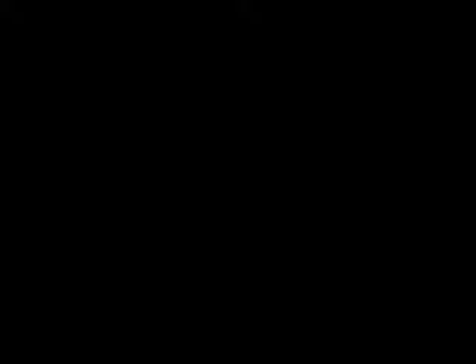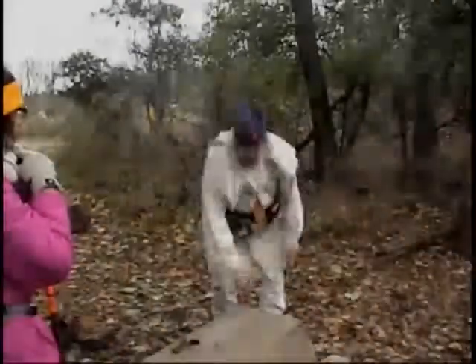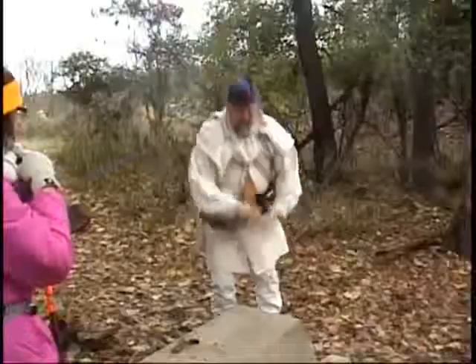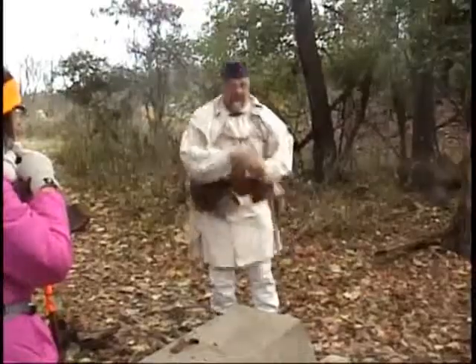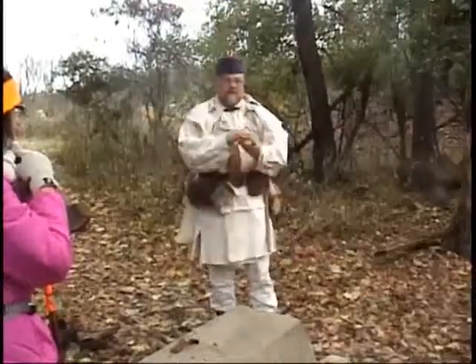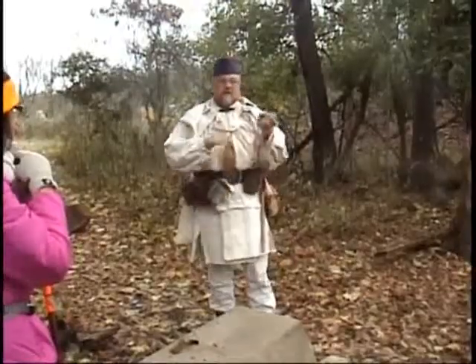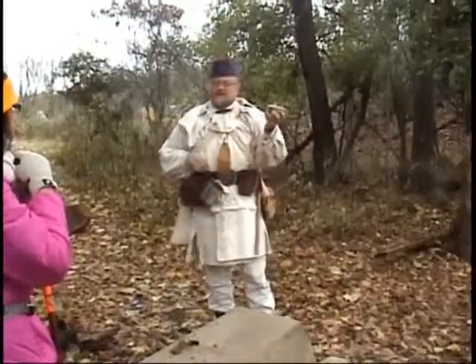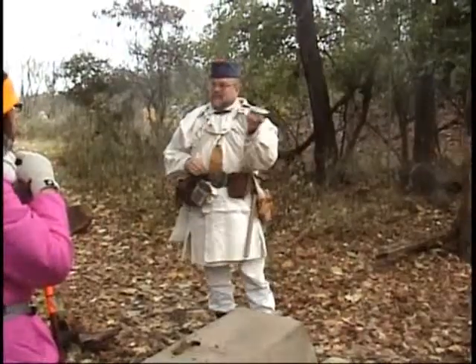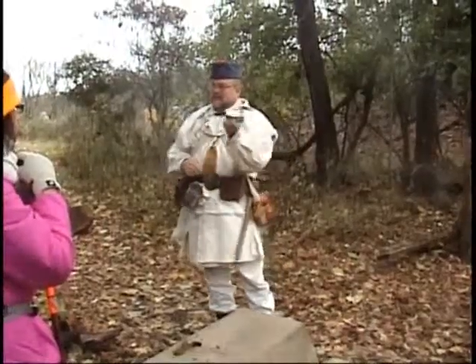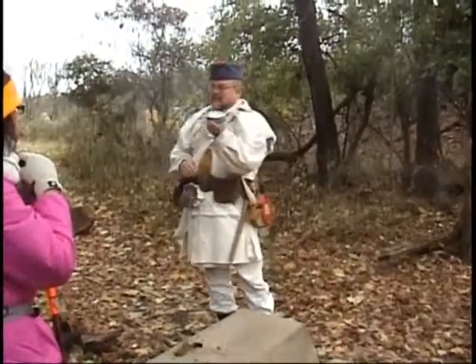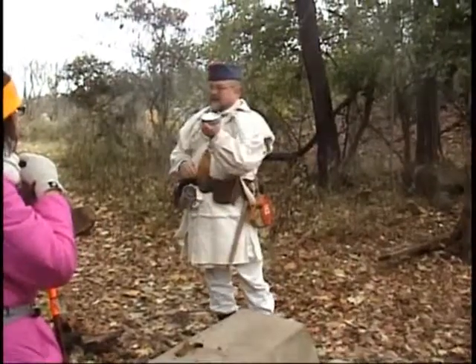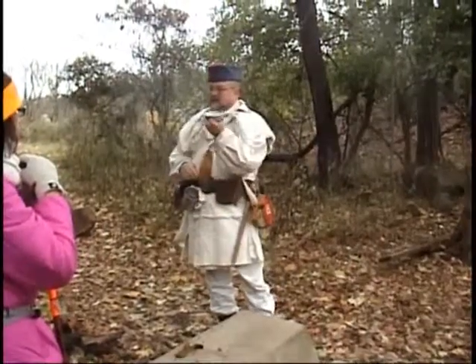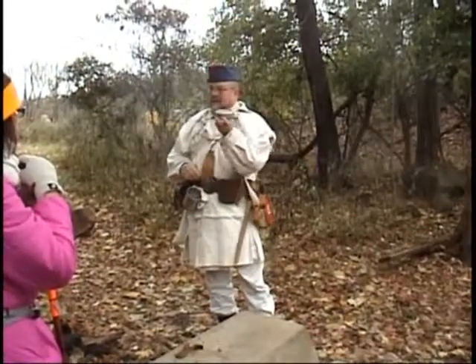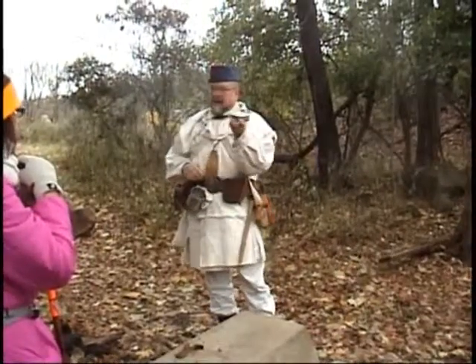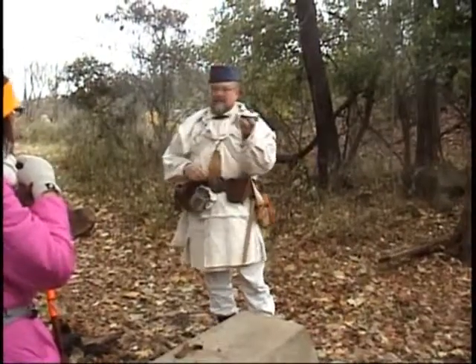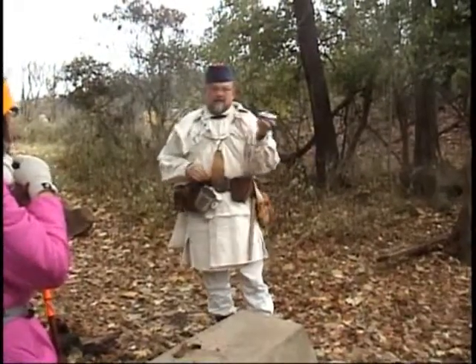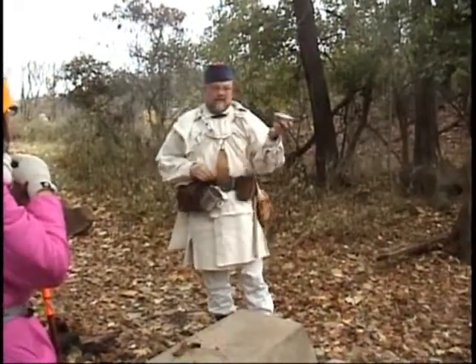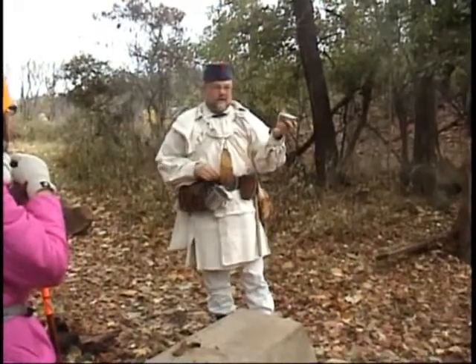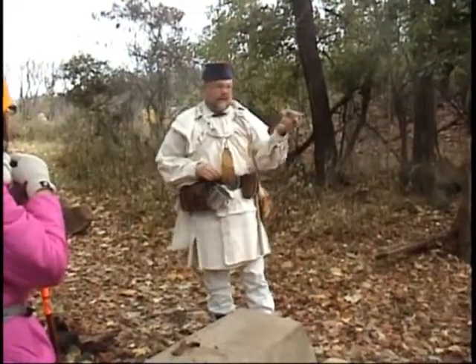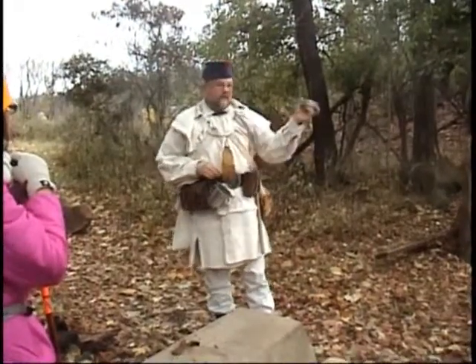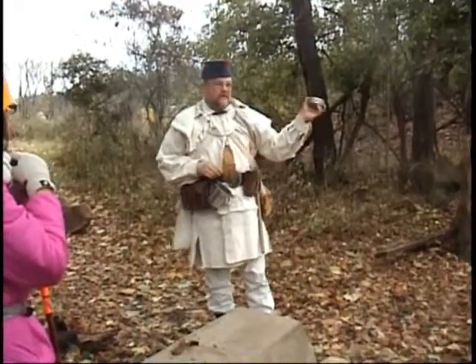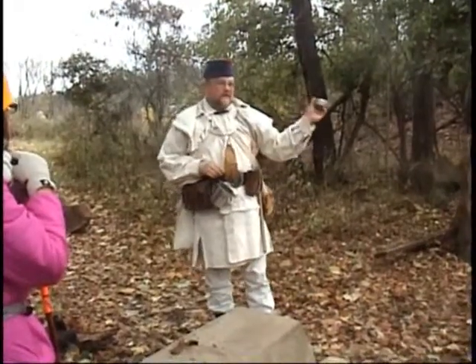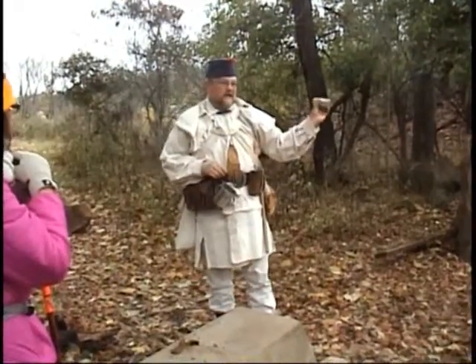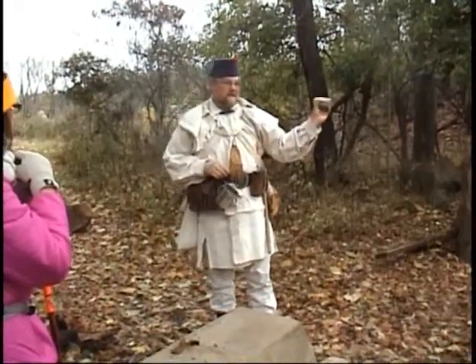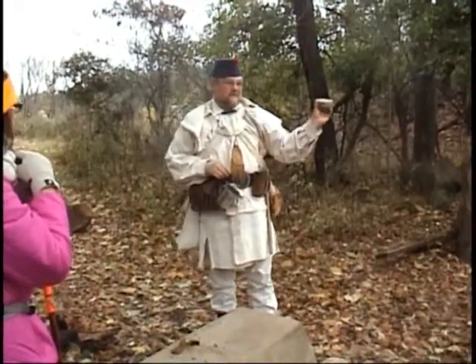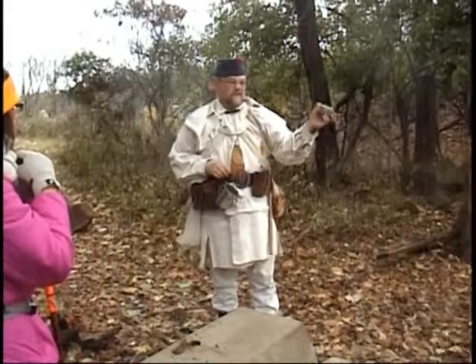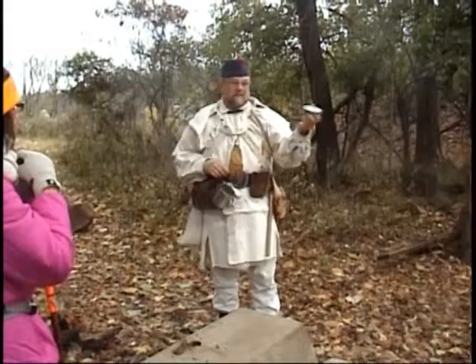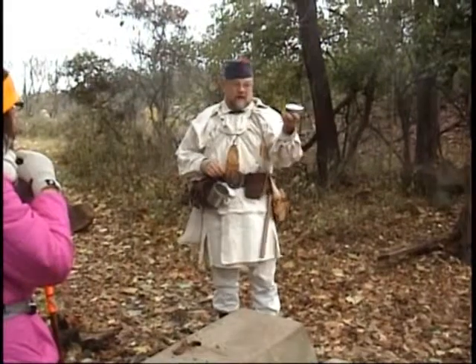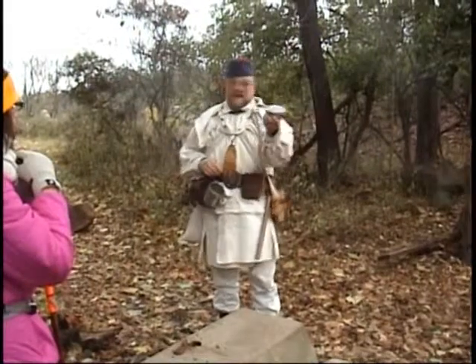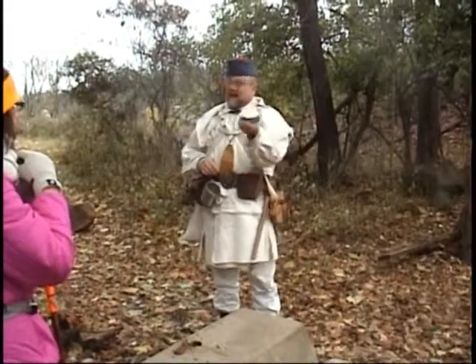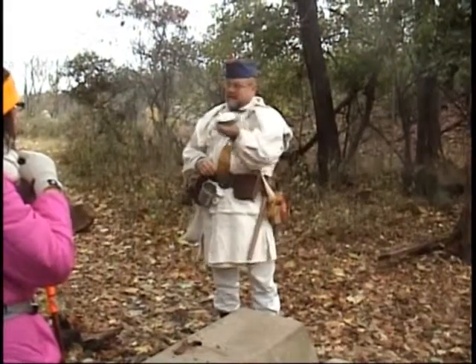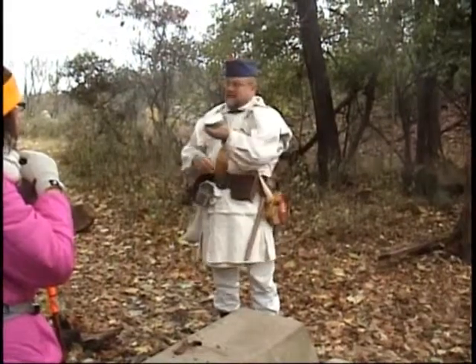Here is one of the most important things that you would have on the Frontier. Anybody want to take a guess? A cosmetic thing?